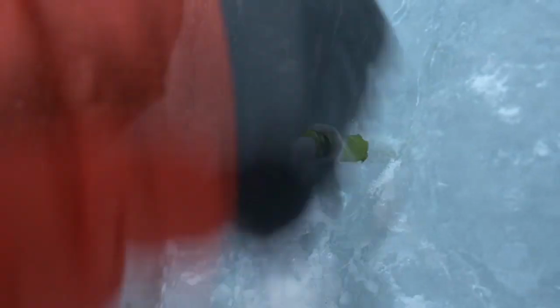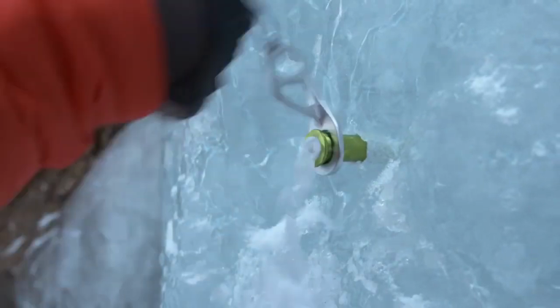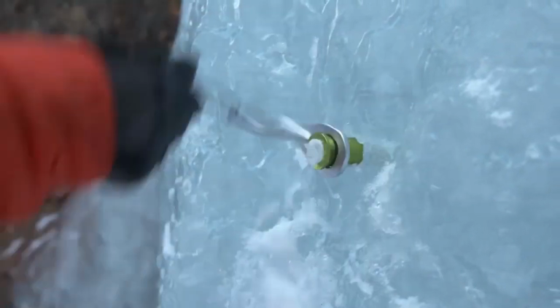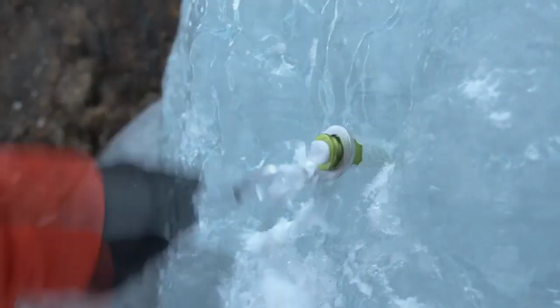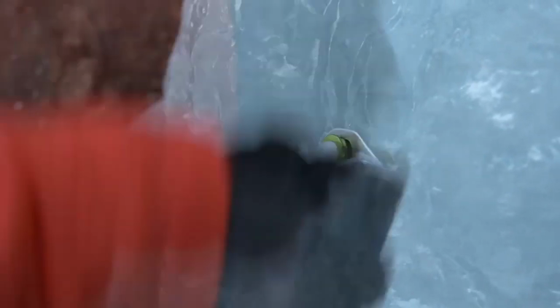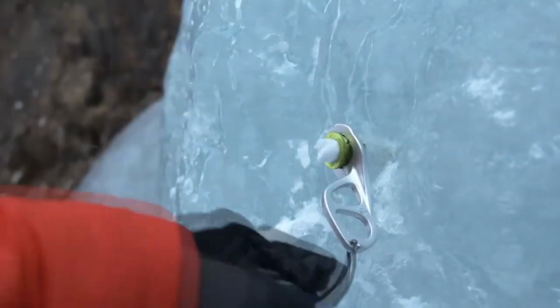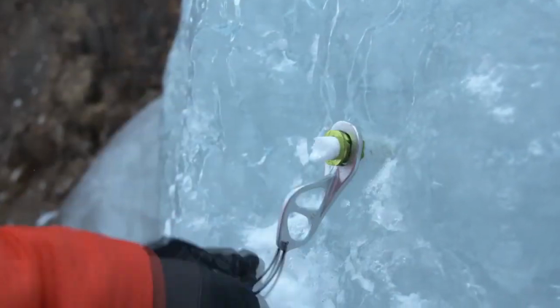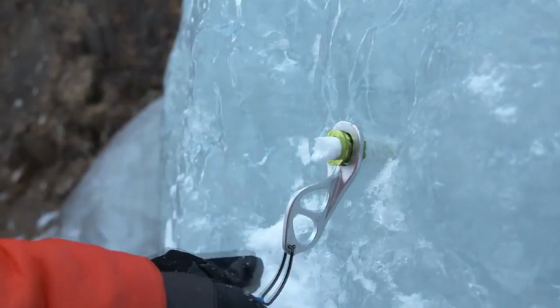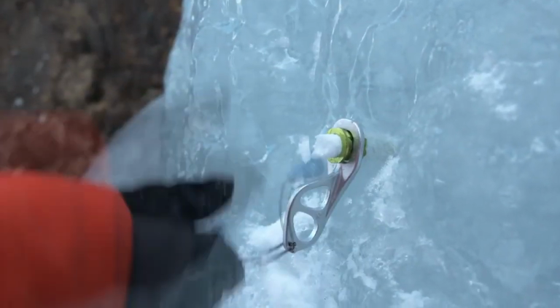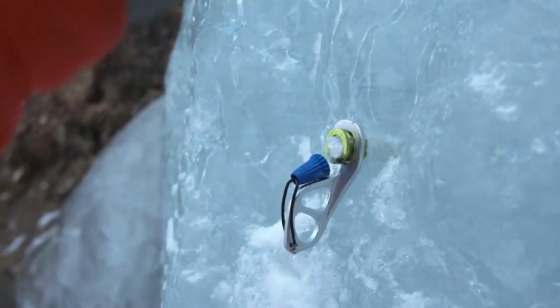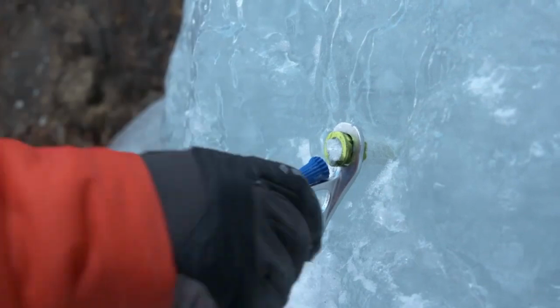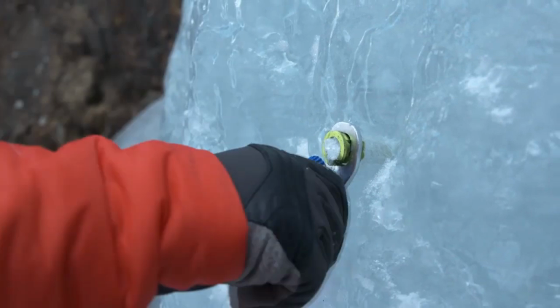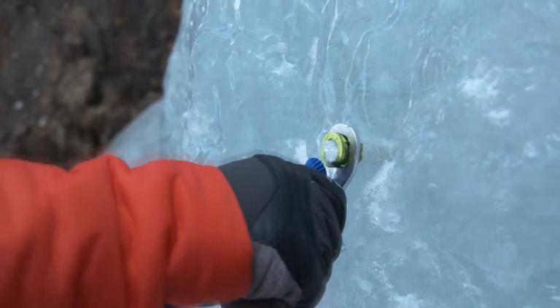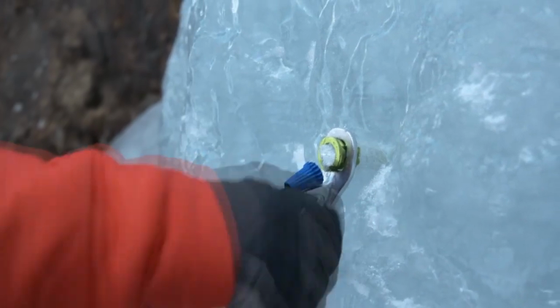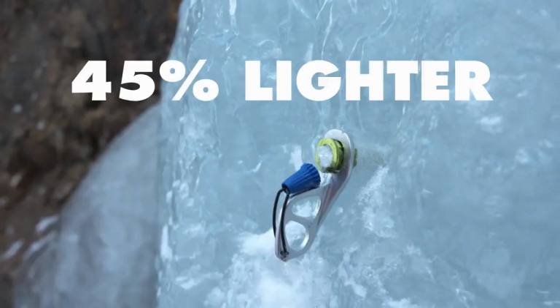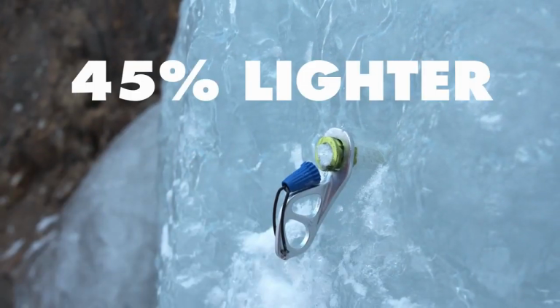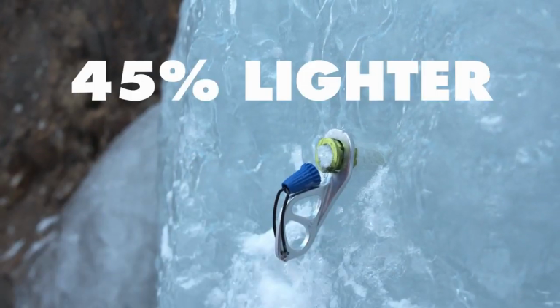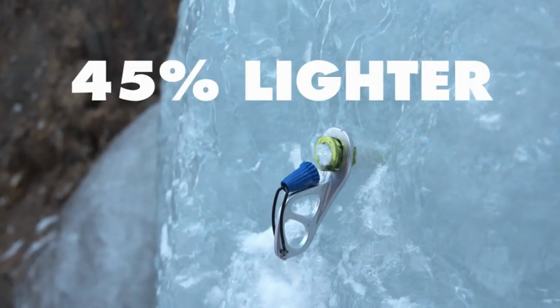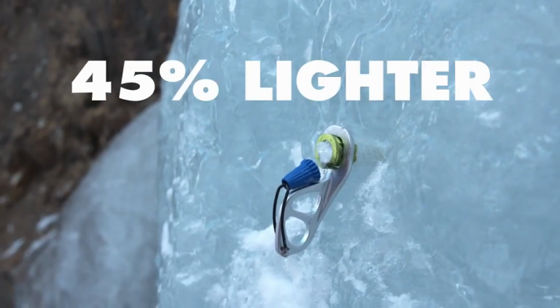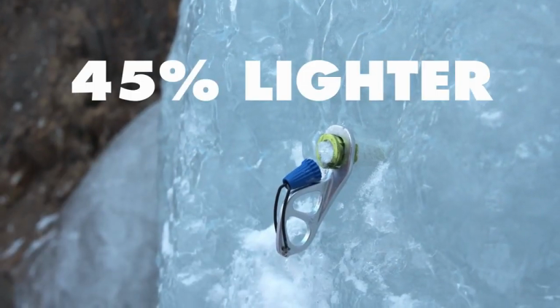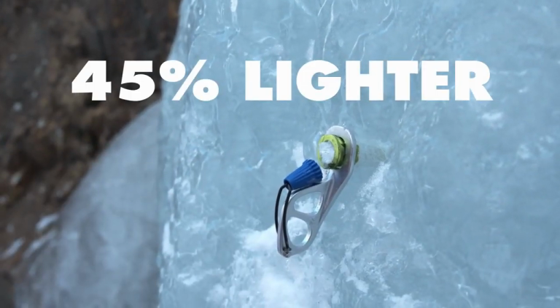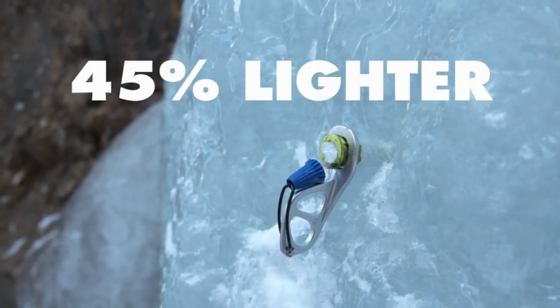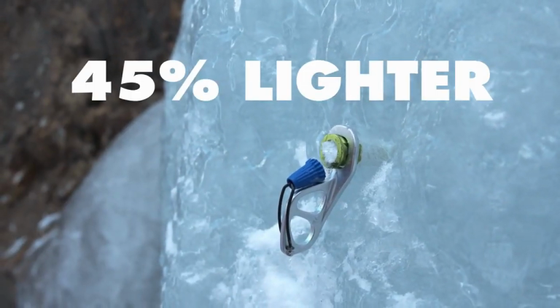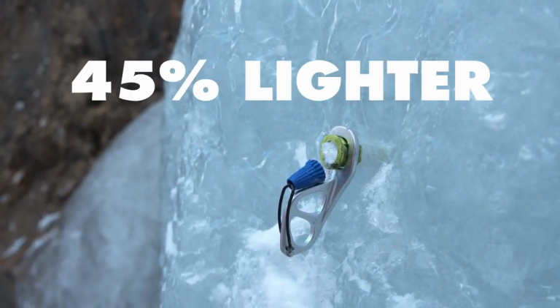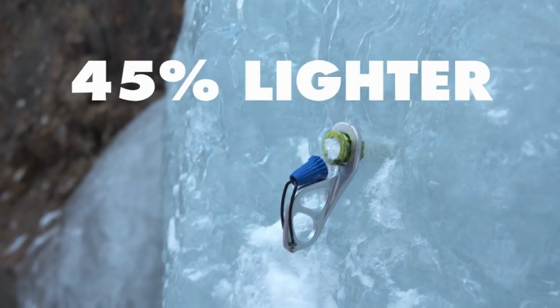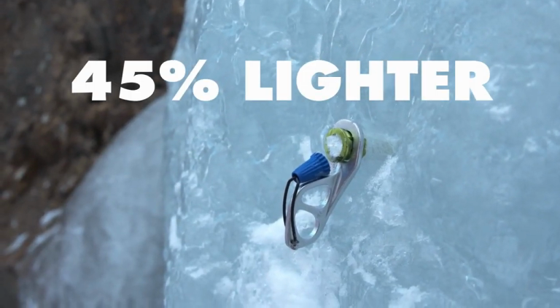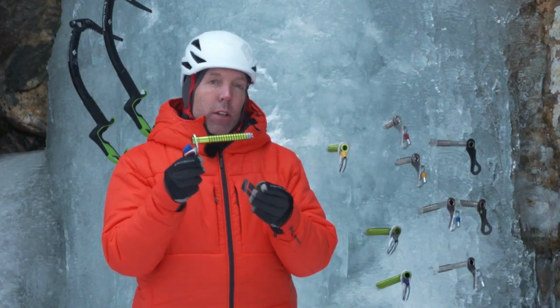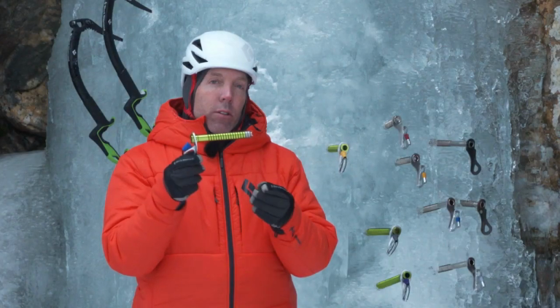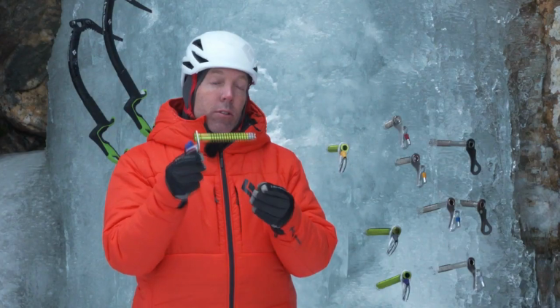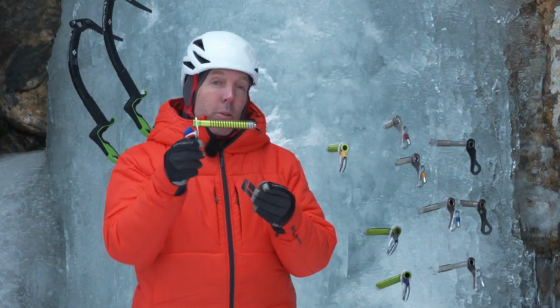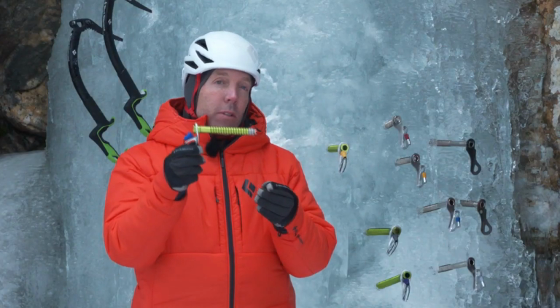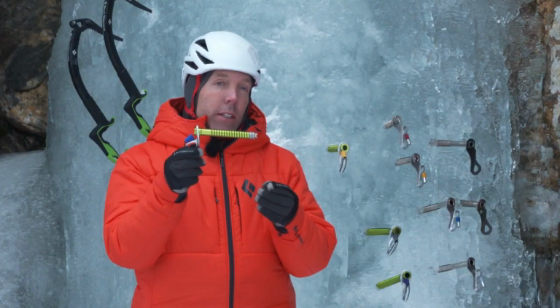When you look at all of these components together, trying to save as many grams as possible from each one, we landed at about 45% lighter across the board on these ultralight screws. Super psyched.